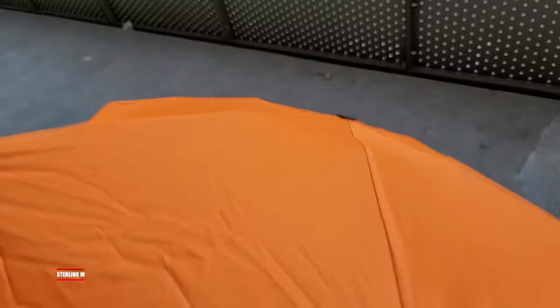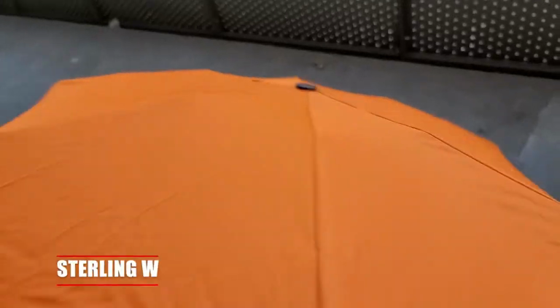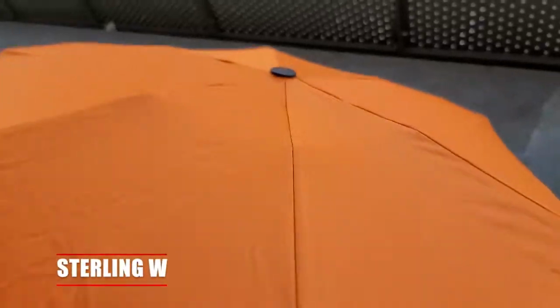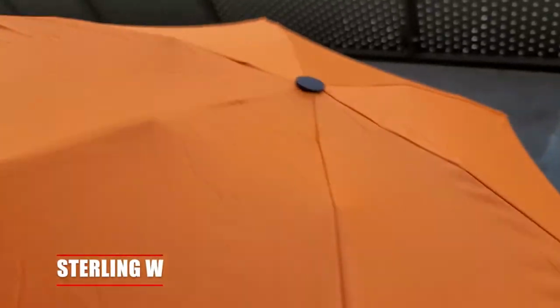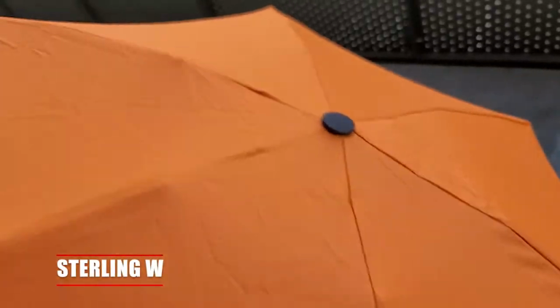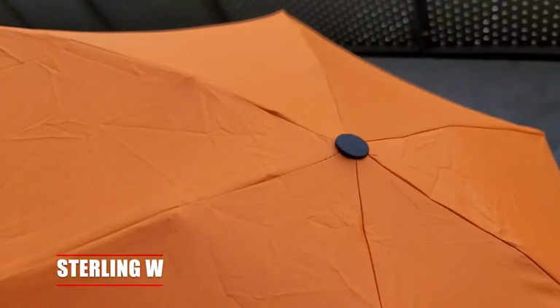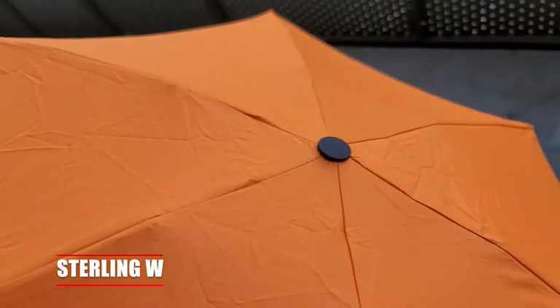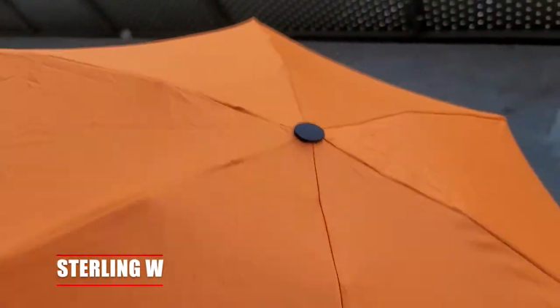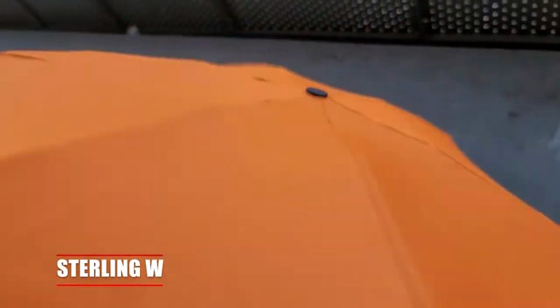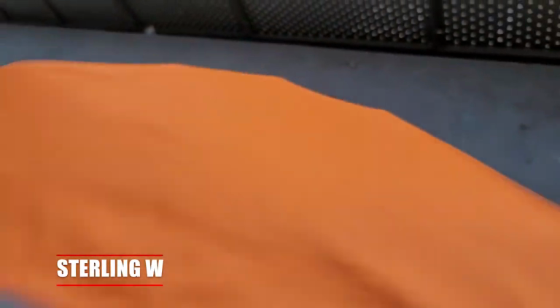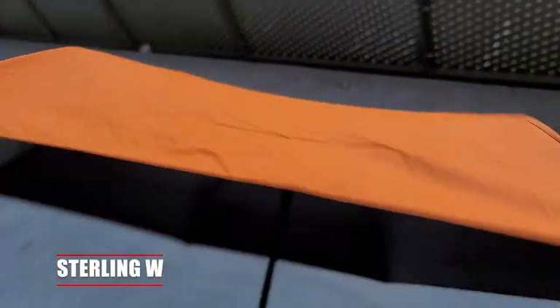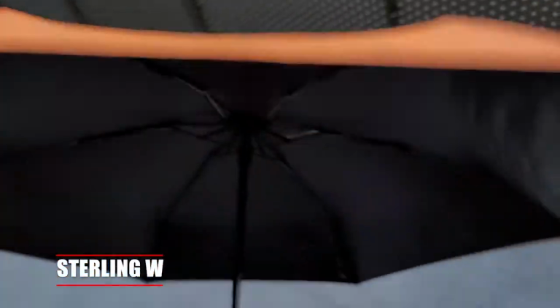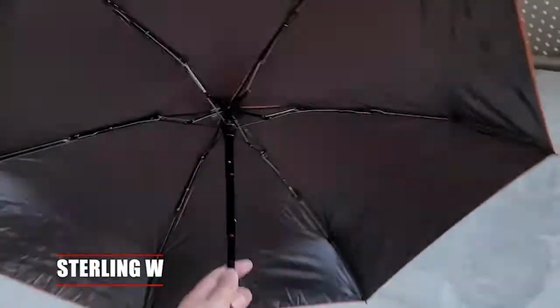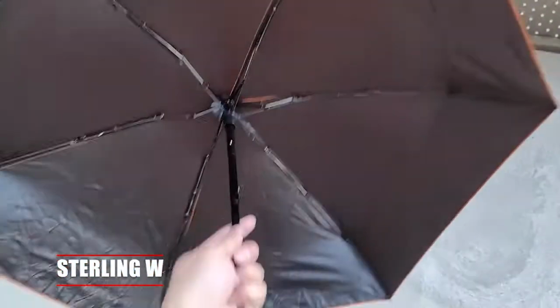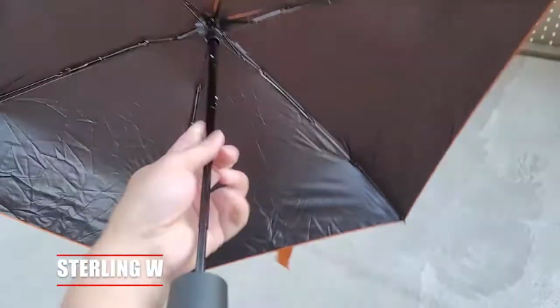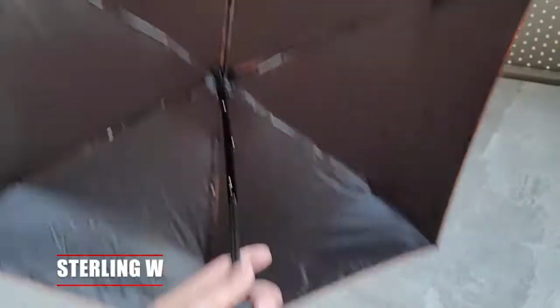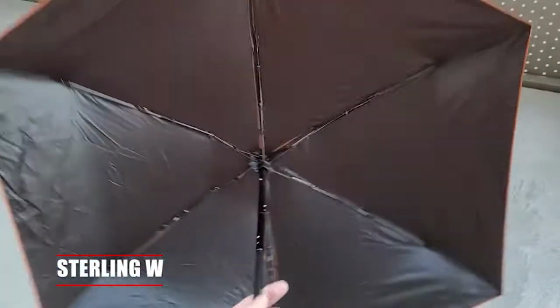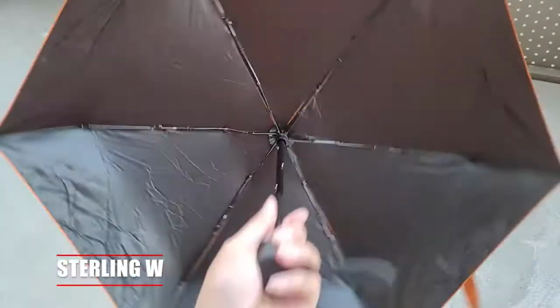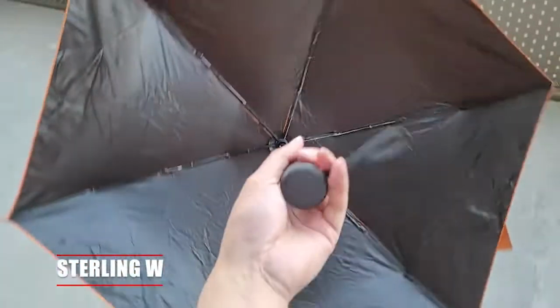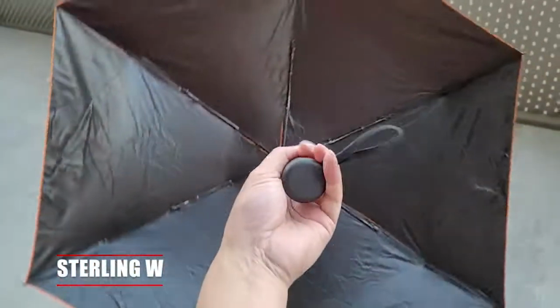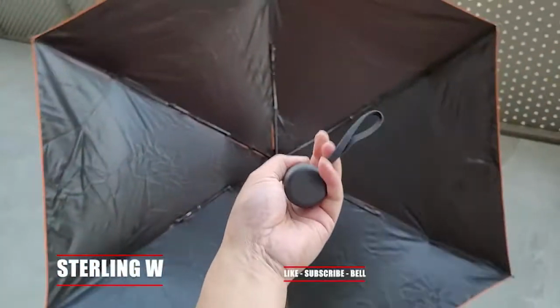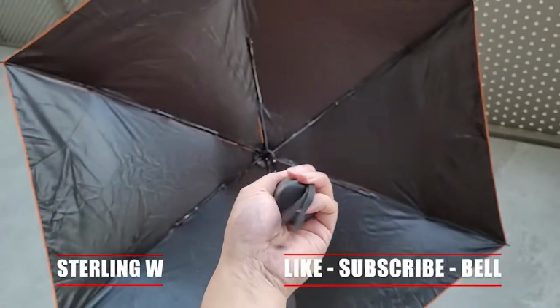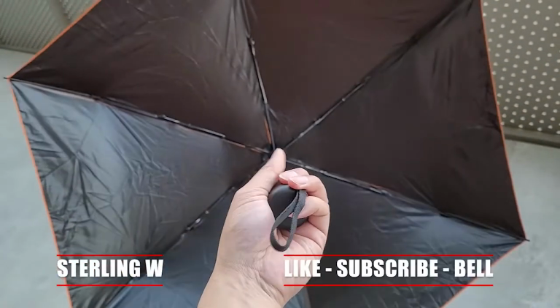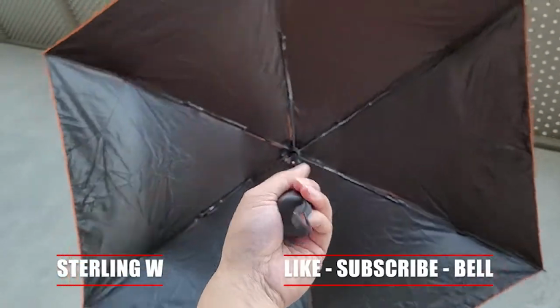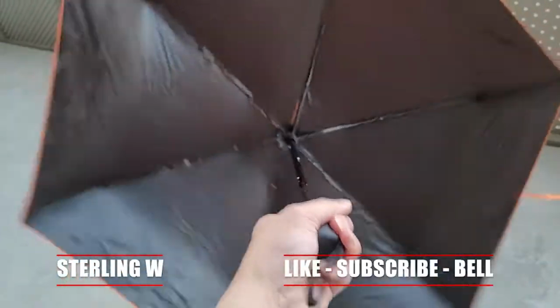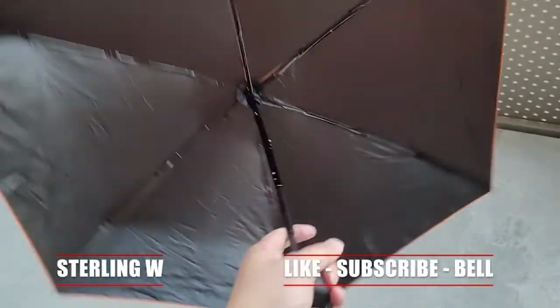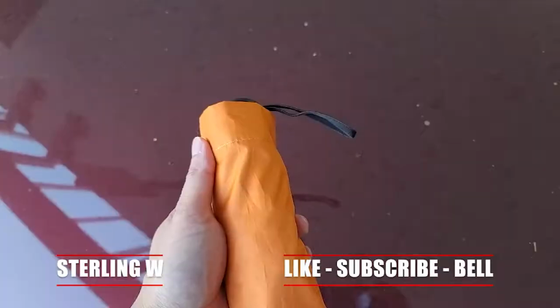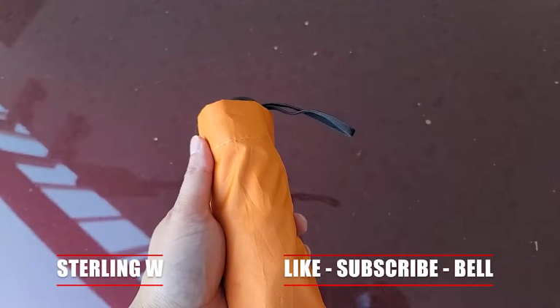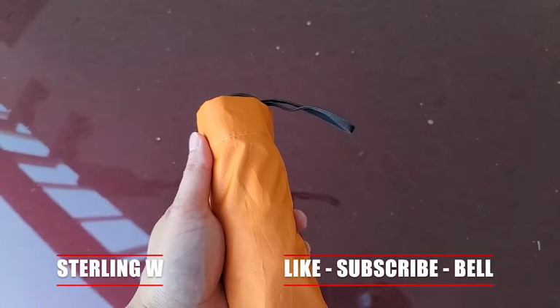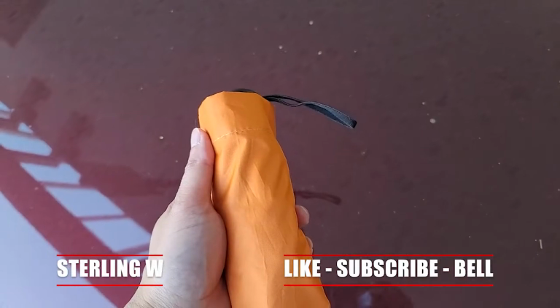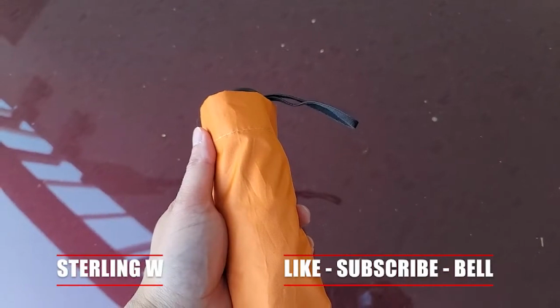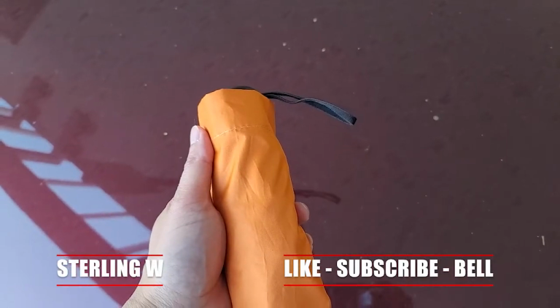Hey guys, I was looking for a travel umbrella that actually blocks out sun, so I got this. I'm gonna do a quick review of this new mini travel umbrella.